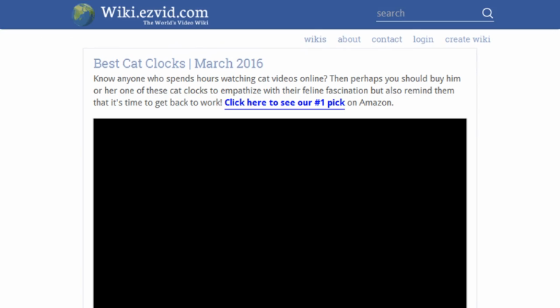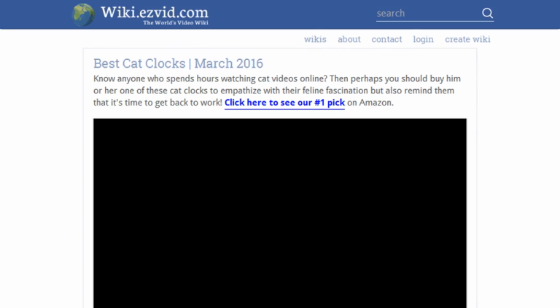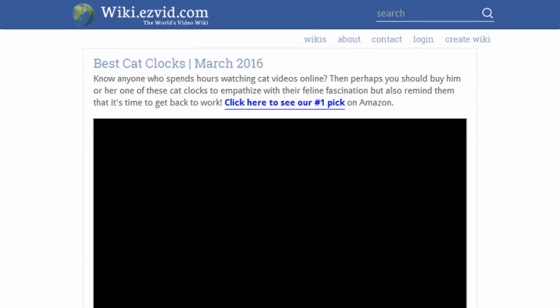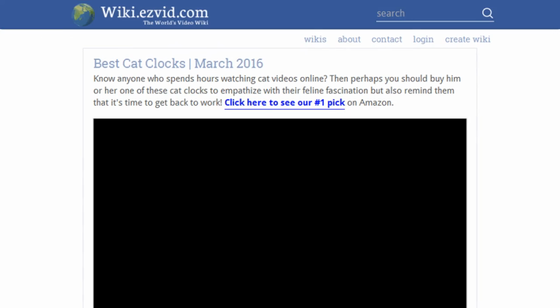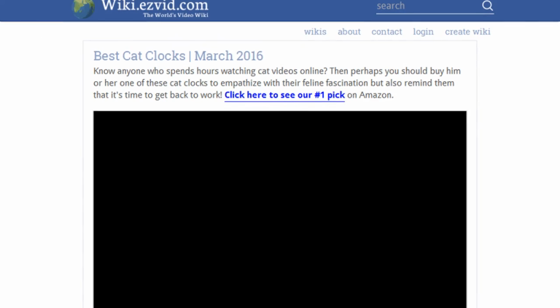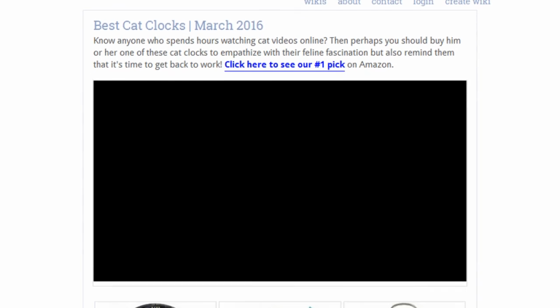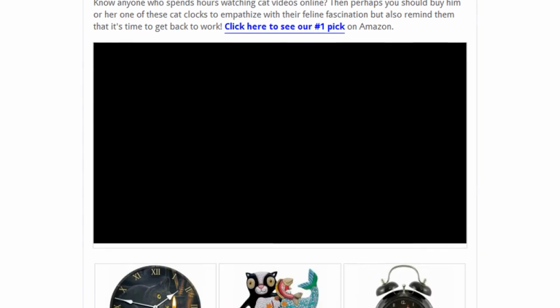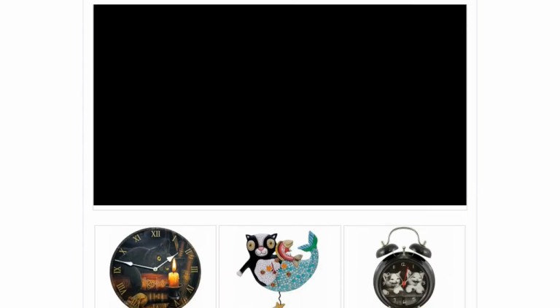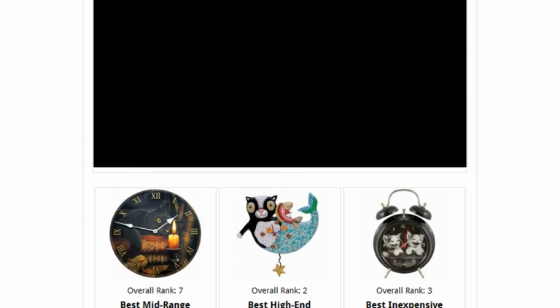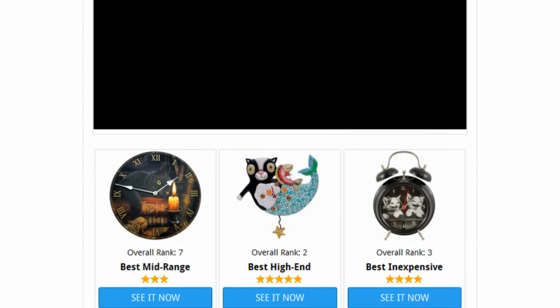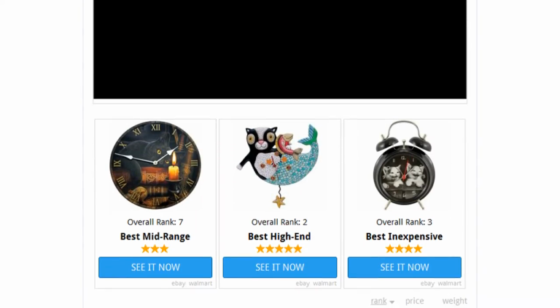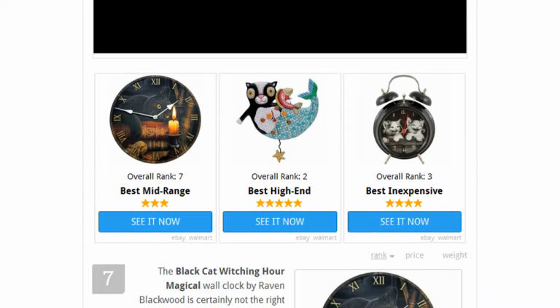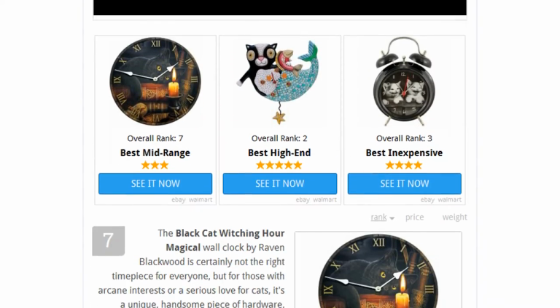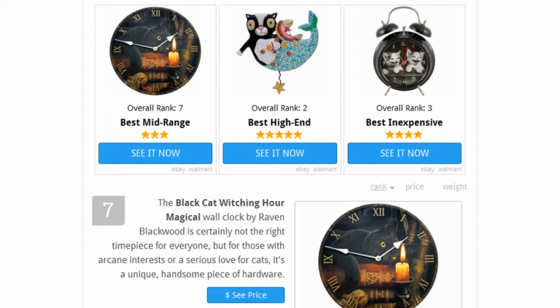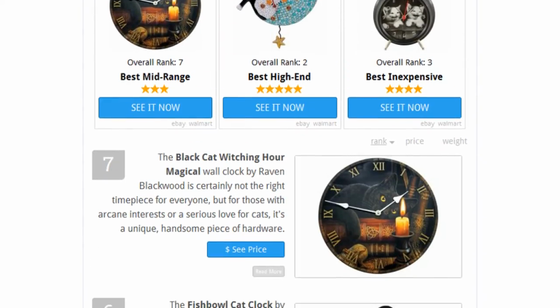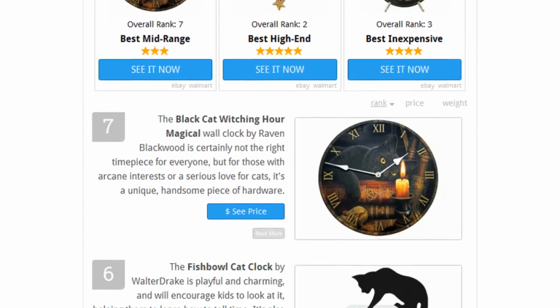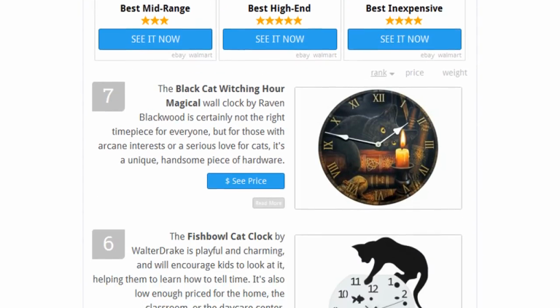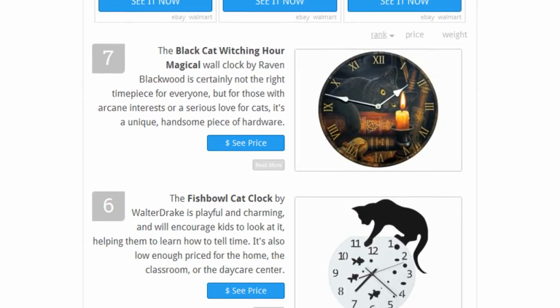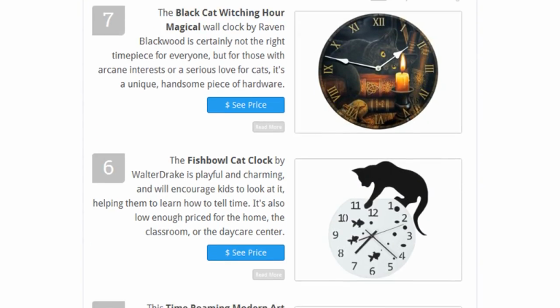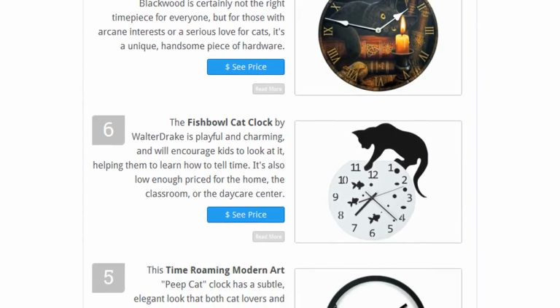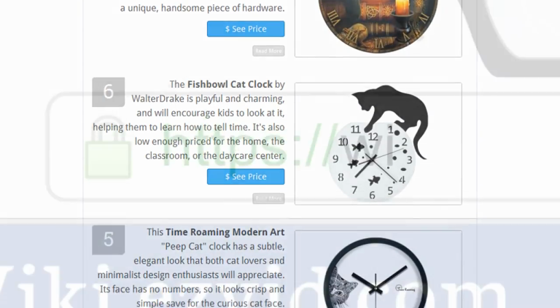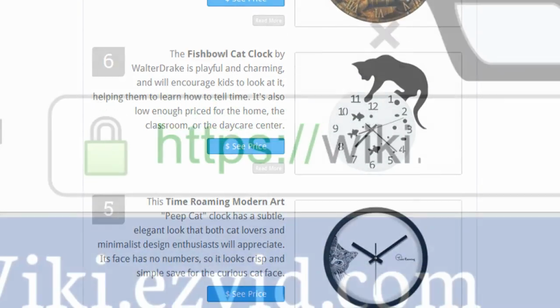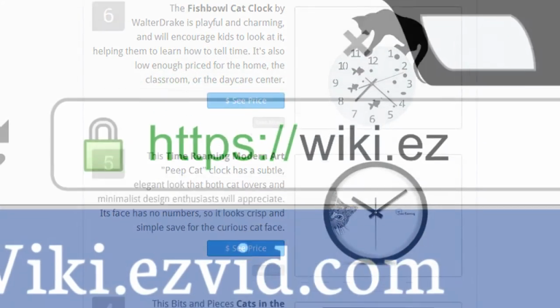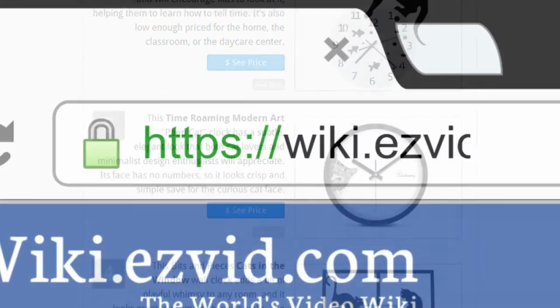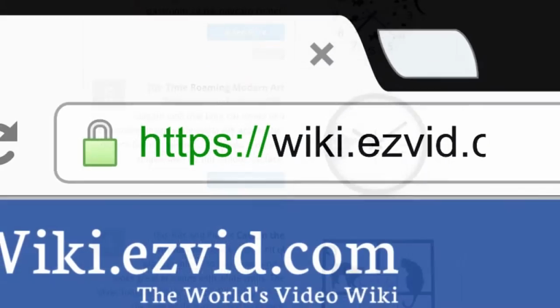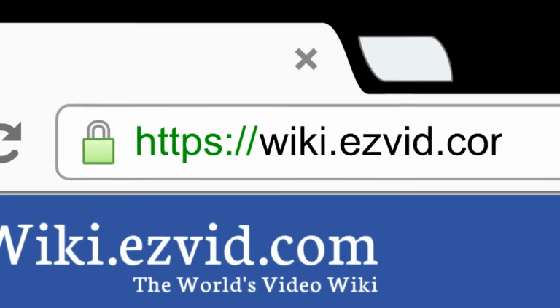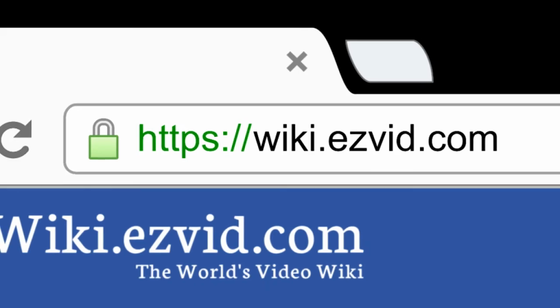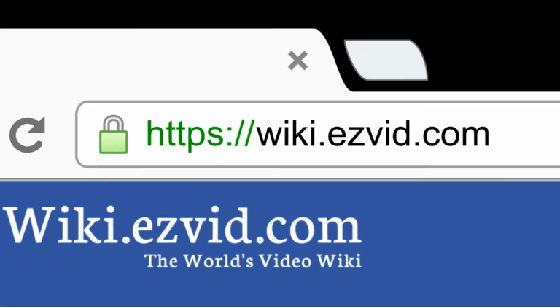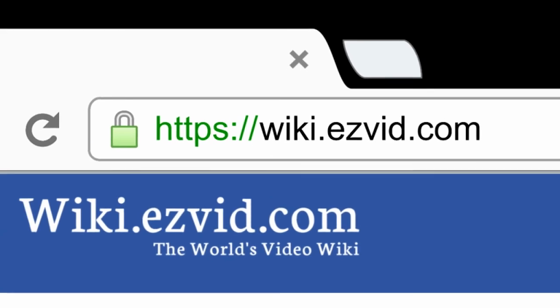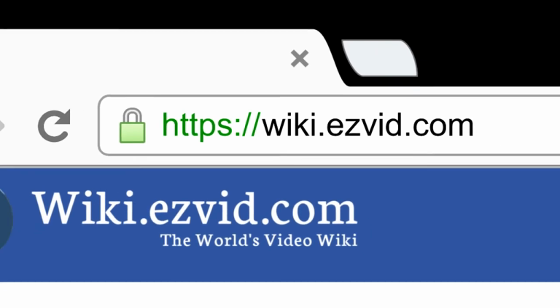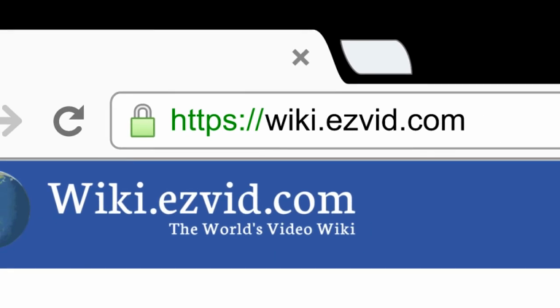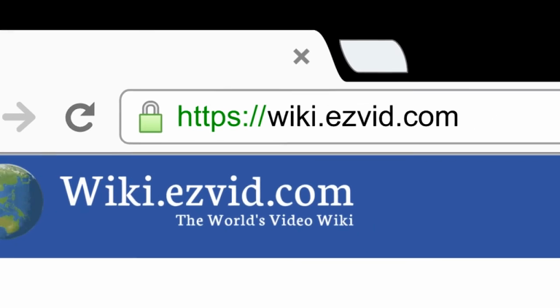To see all this stuff, go to wiki.easyvid.com and search for cat clocks, or click beneath this video.